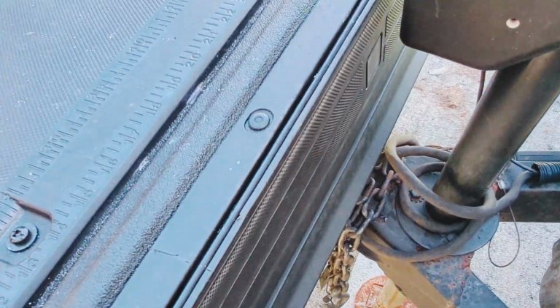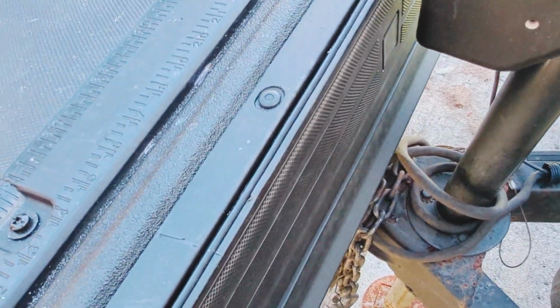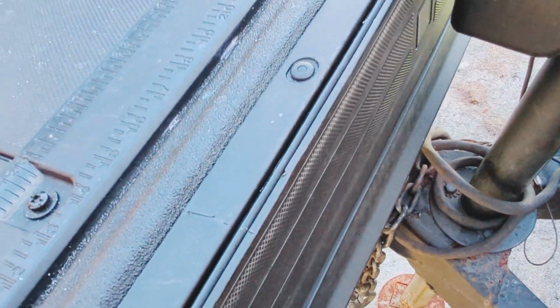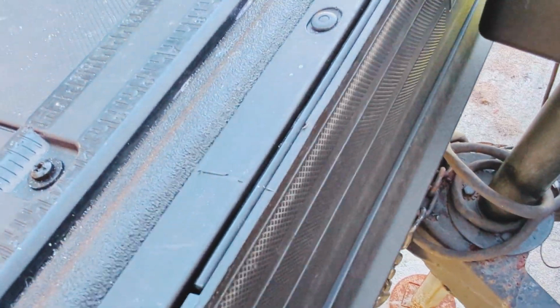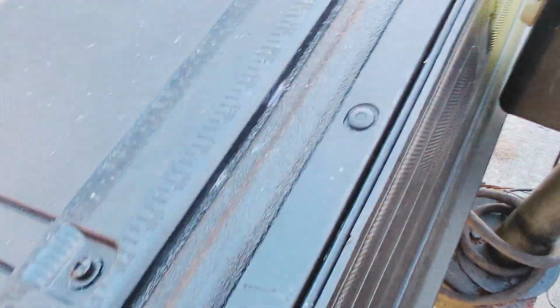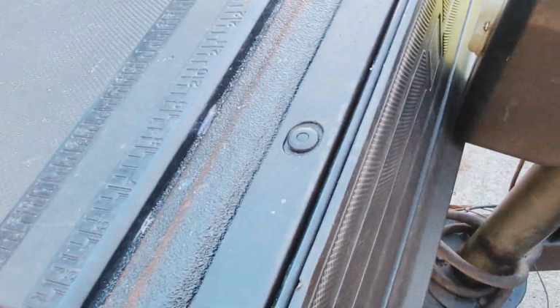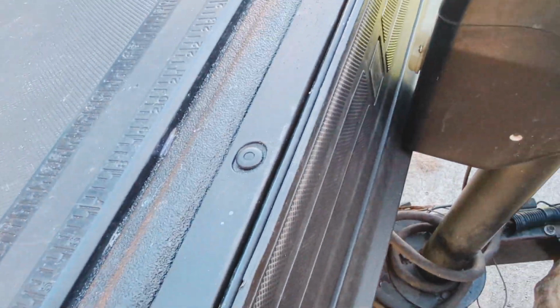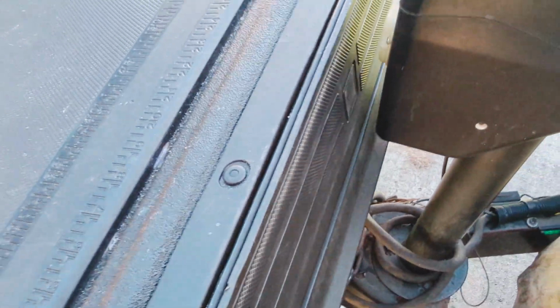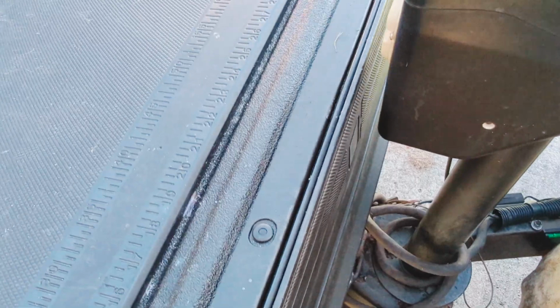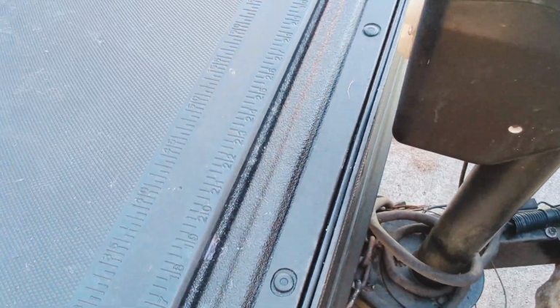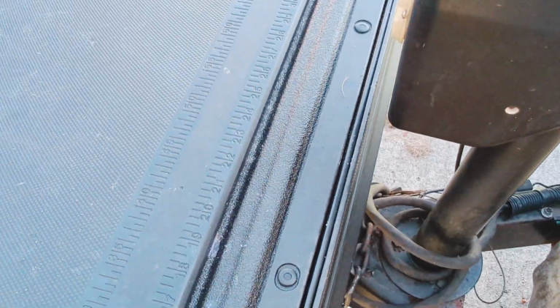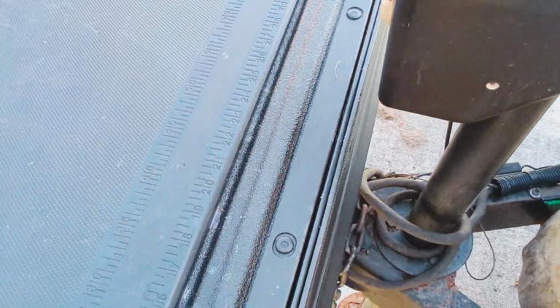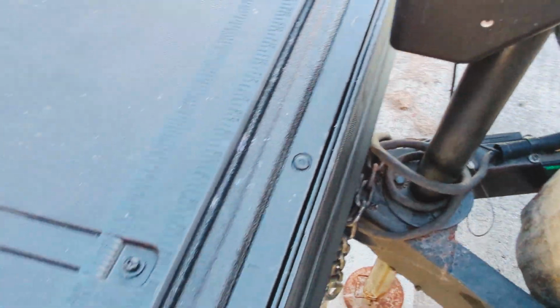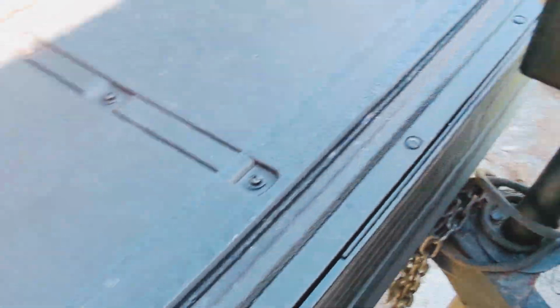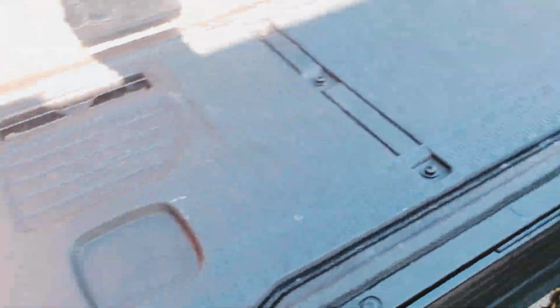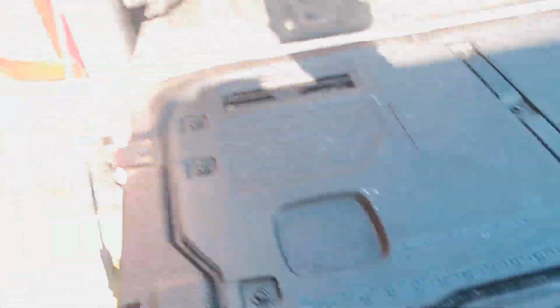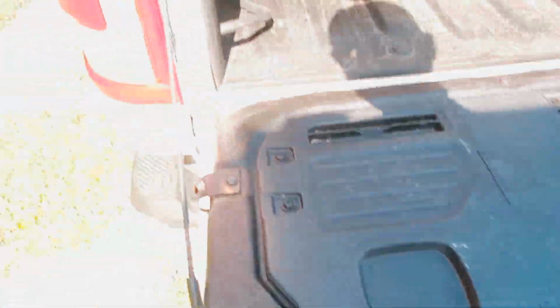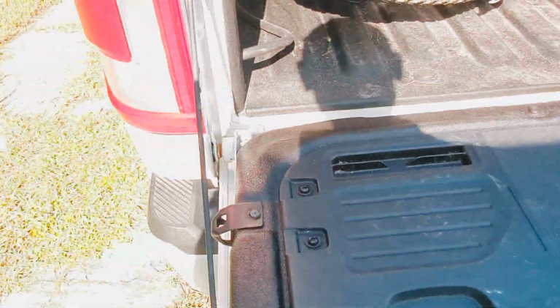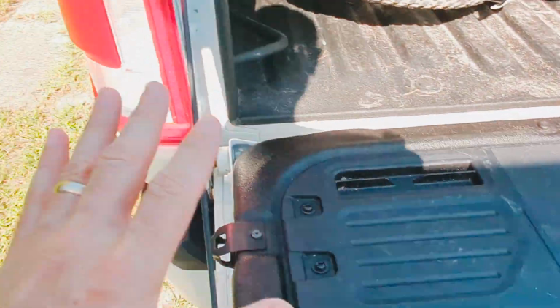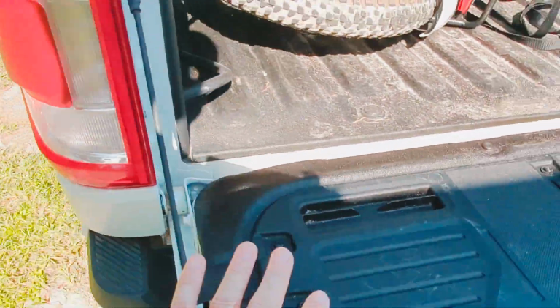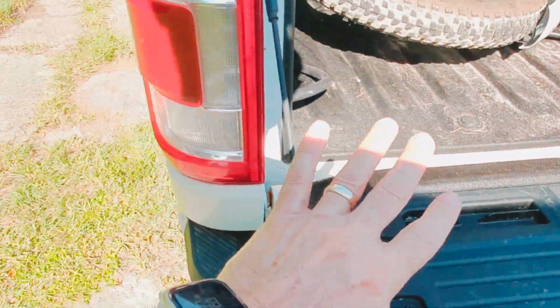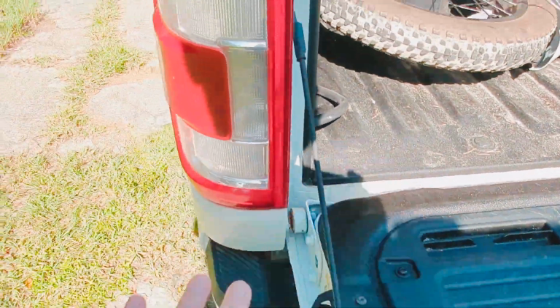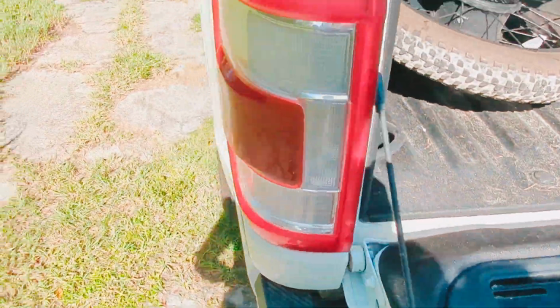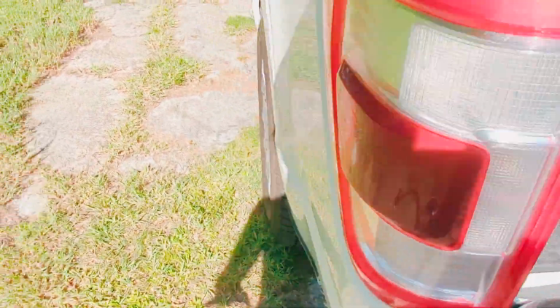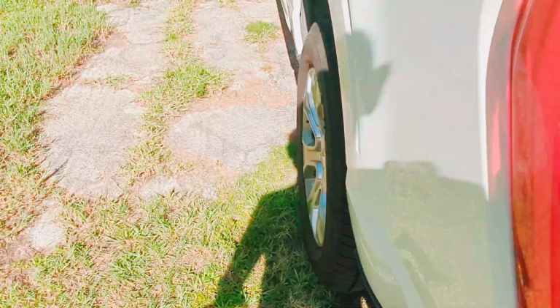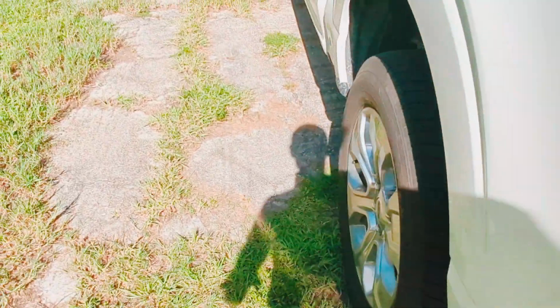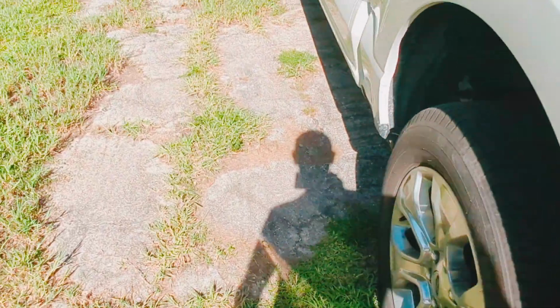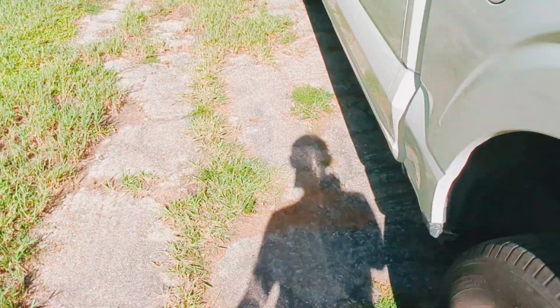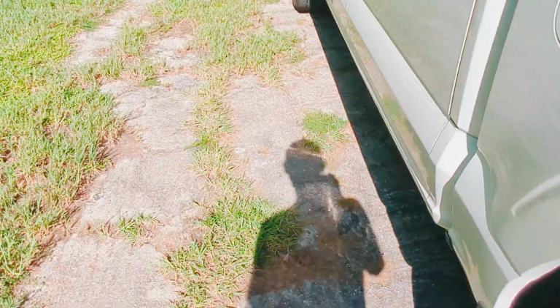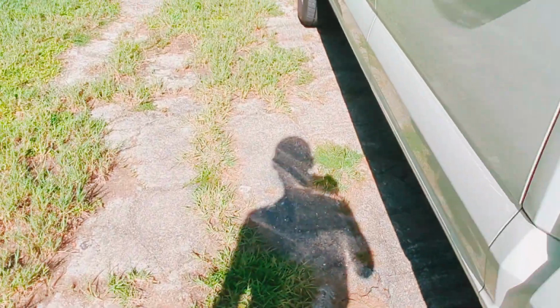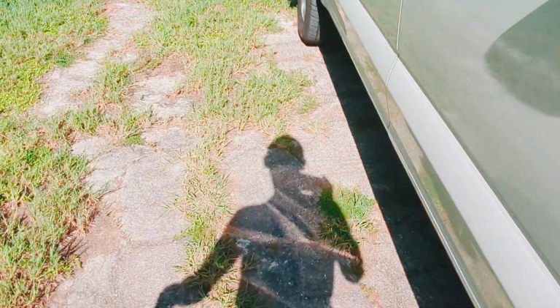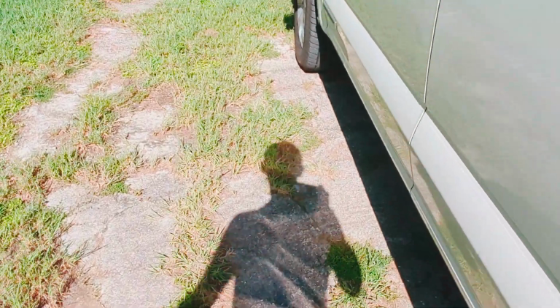Like I mentioned before, this can close up entirely and that connection will not even be visible when the tonneau cover is shut.